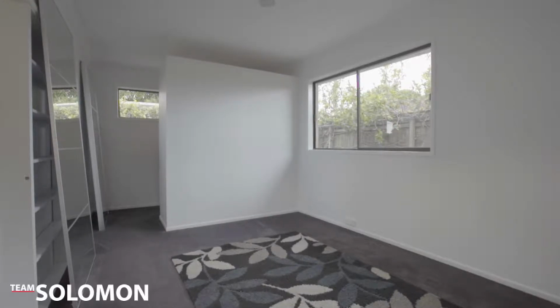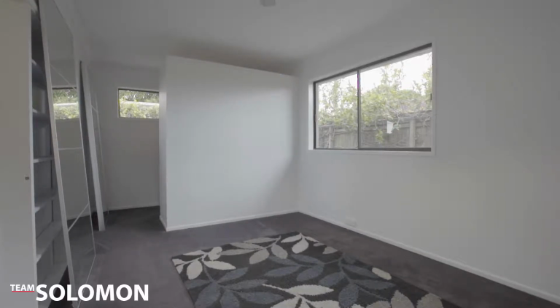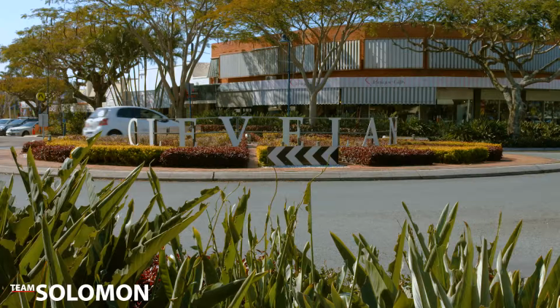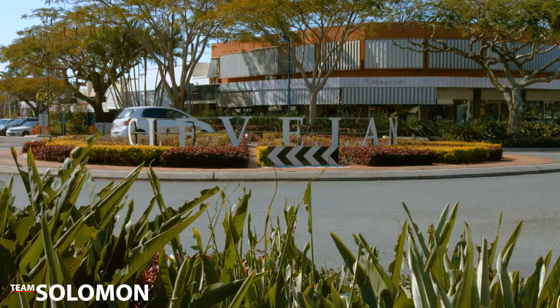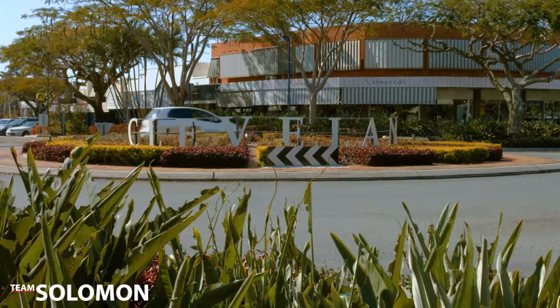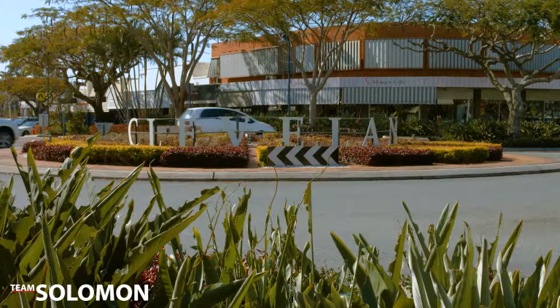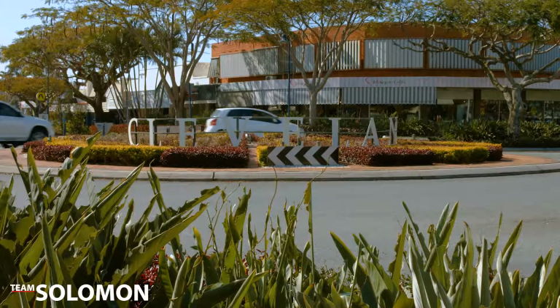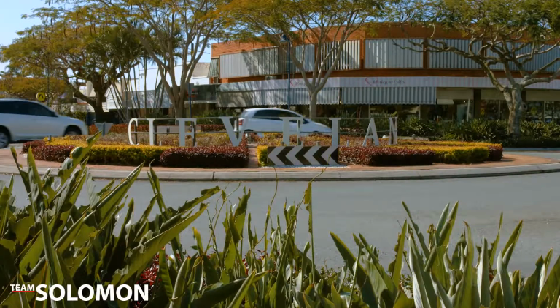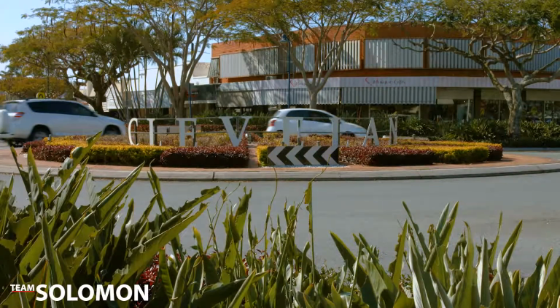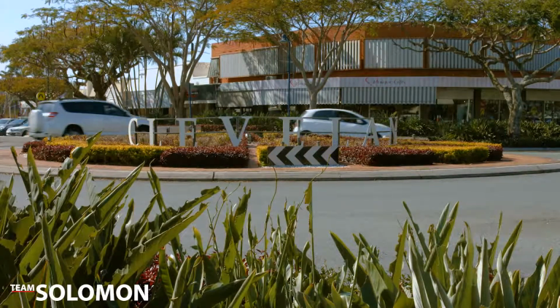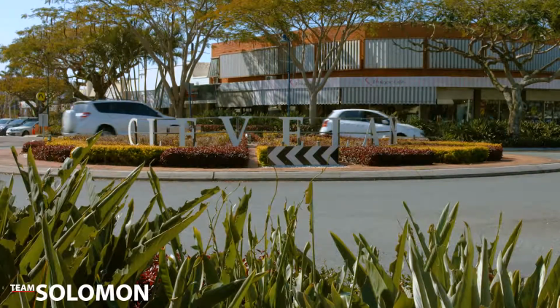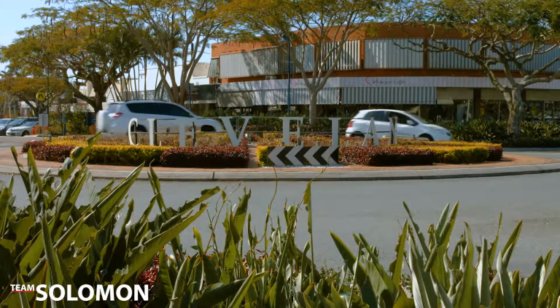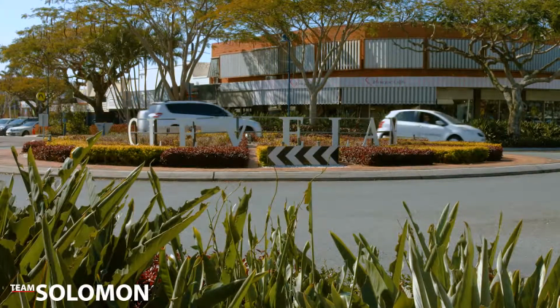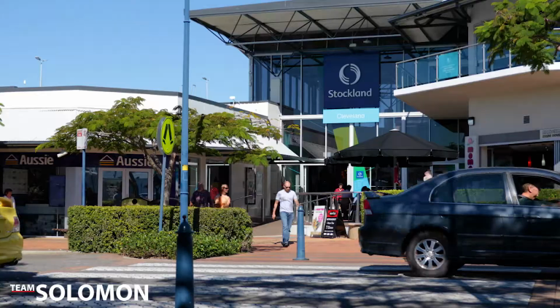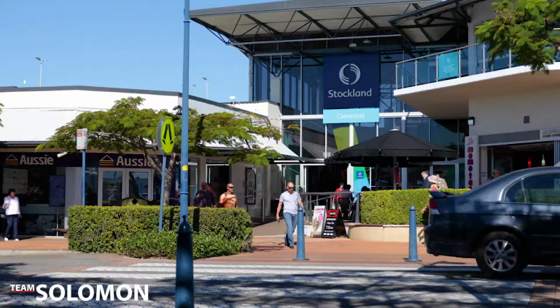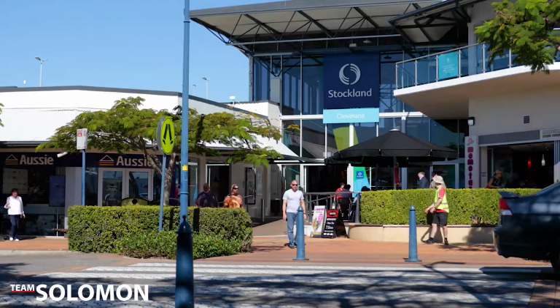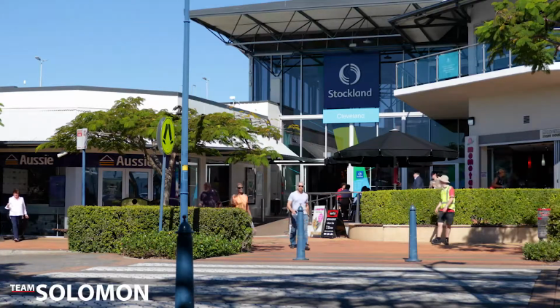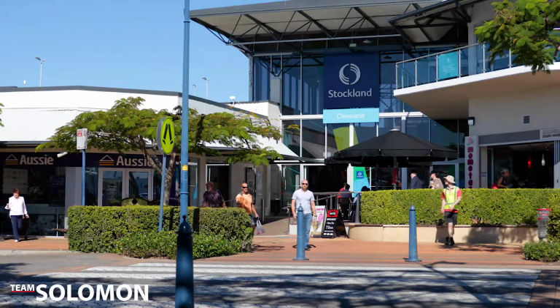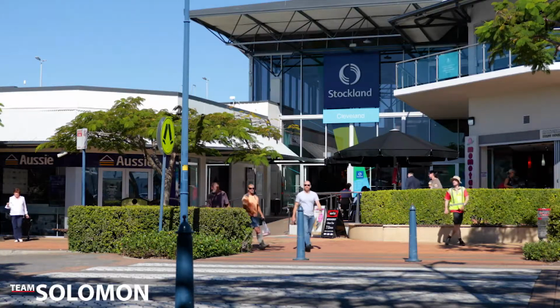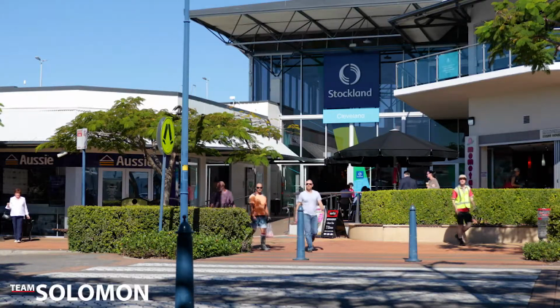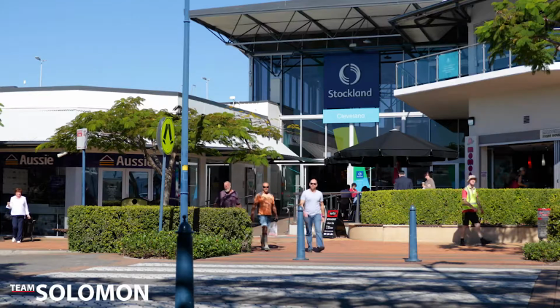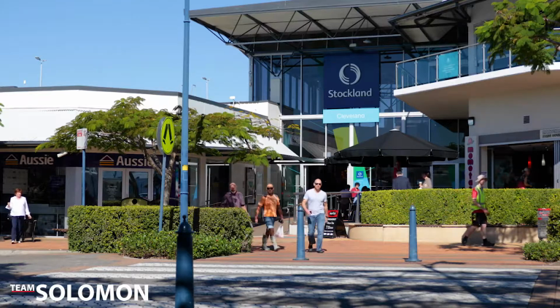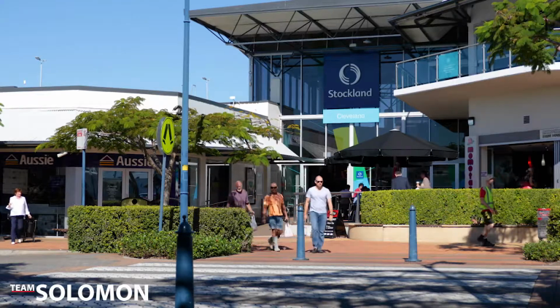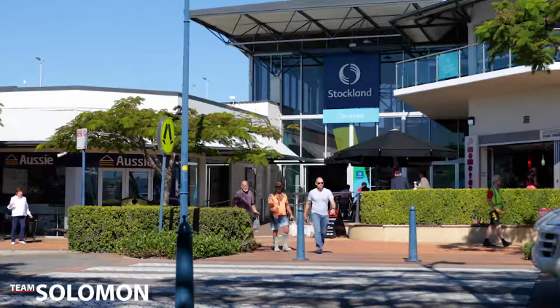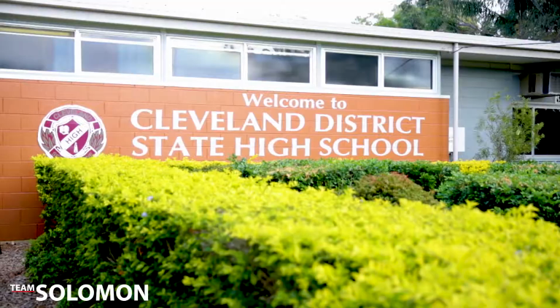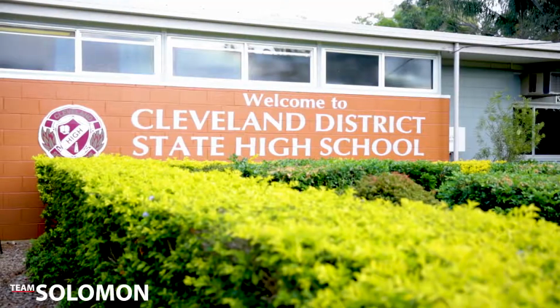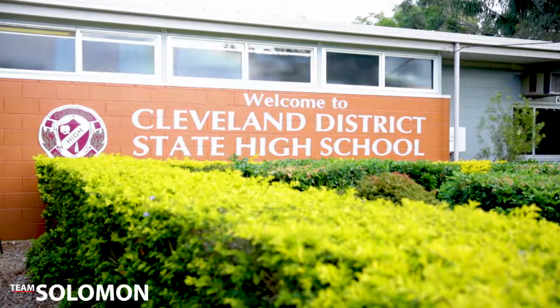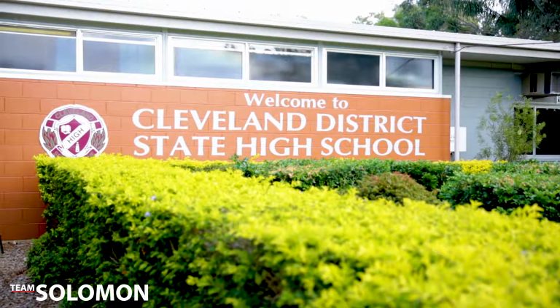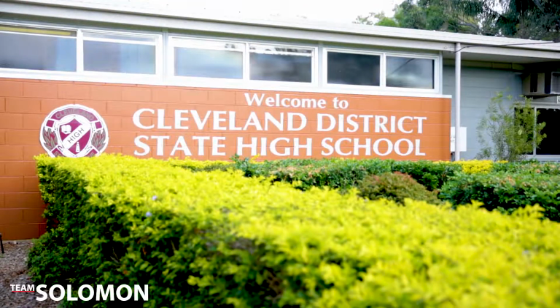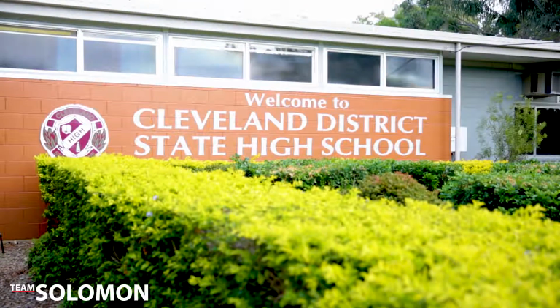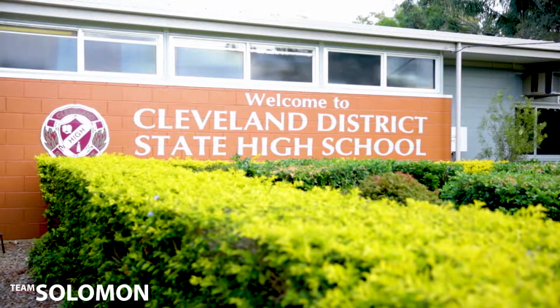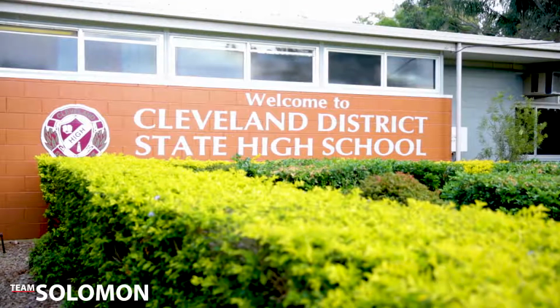Located in Bayside, Cleveland, this property offers easy access to shops, schools and all amenities, so don't miss out.